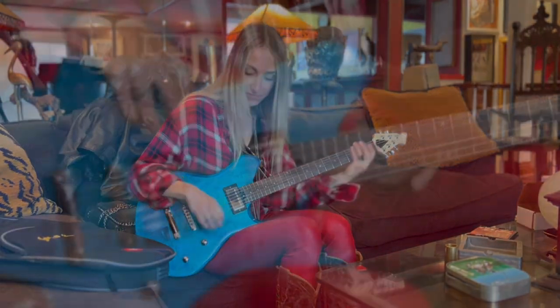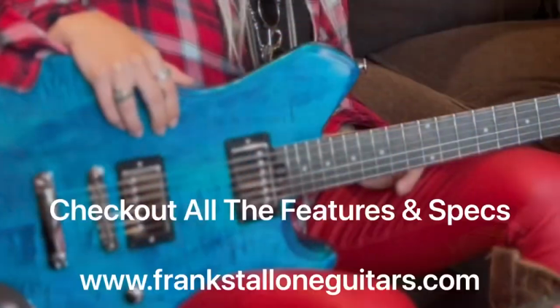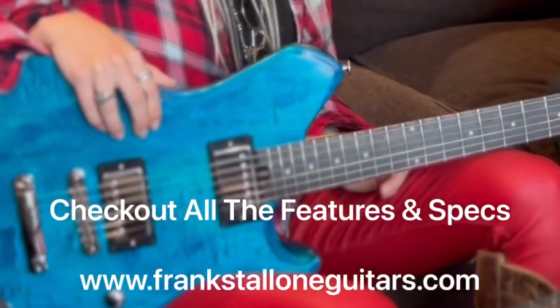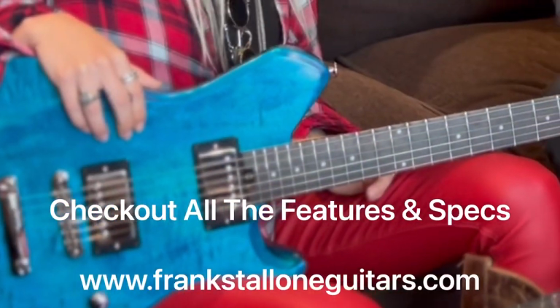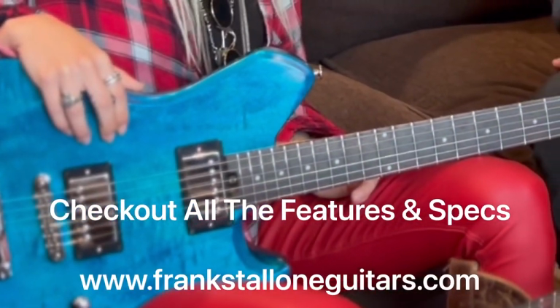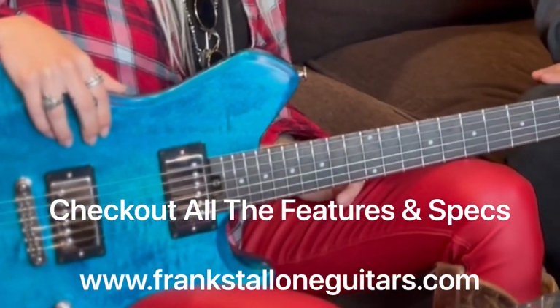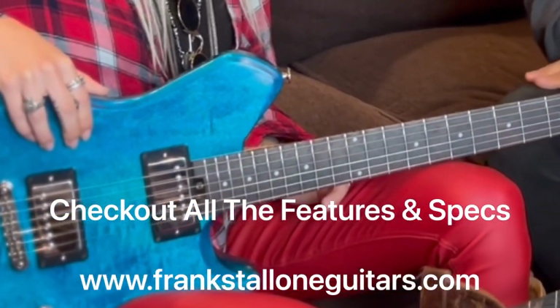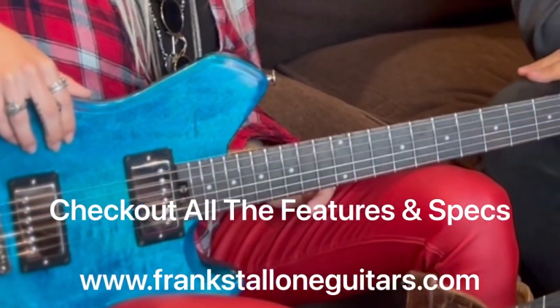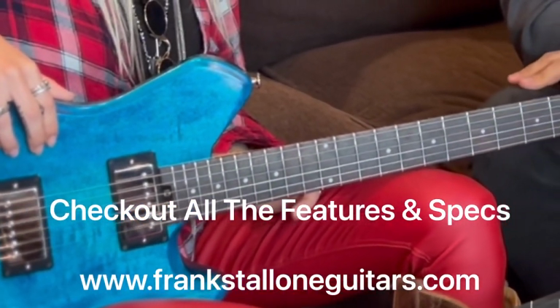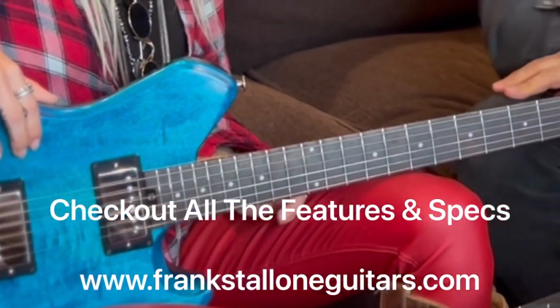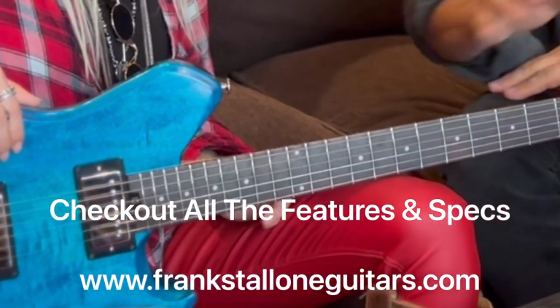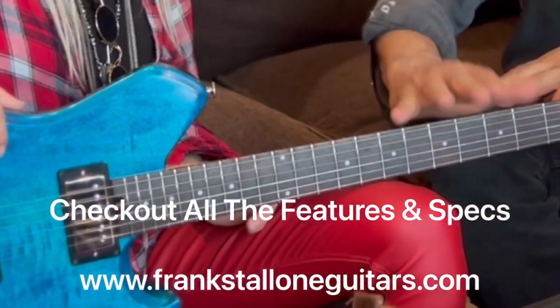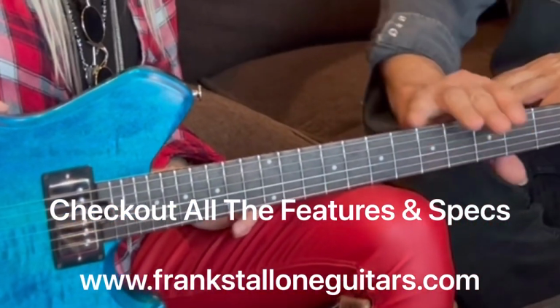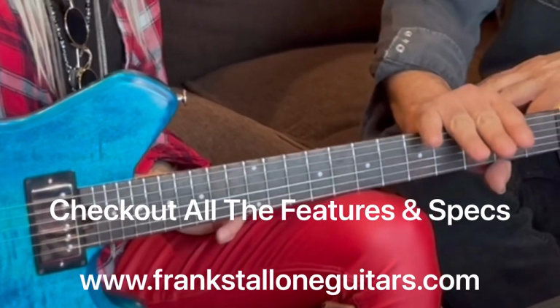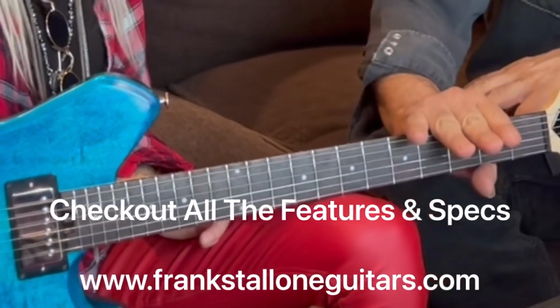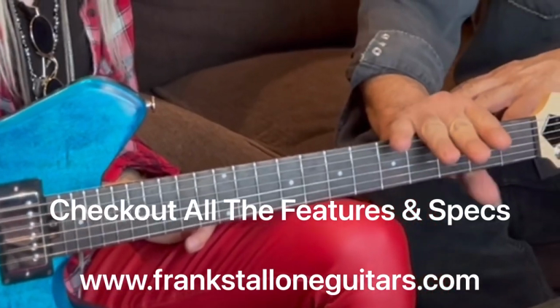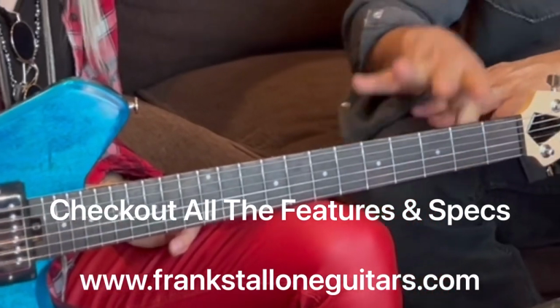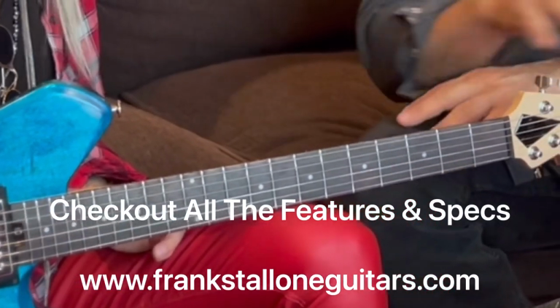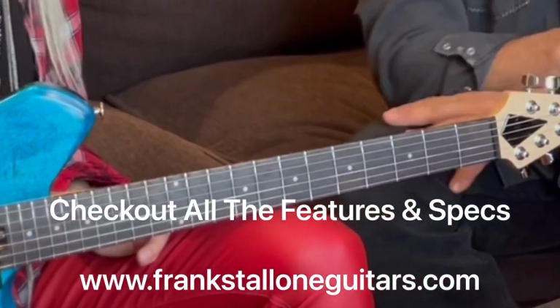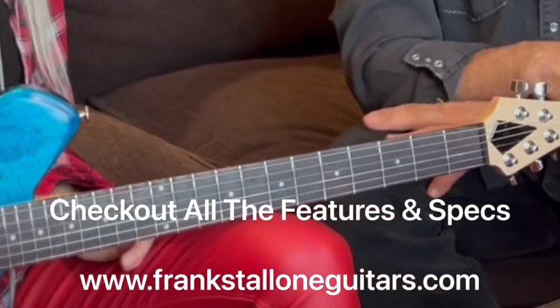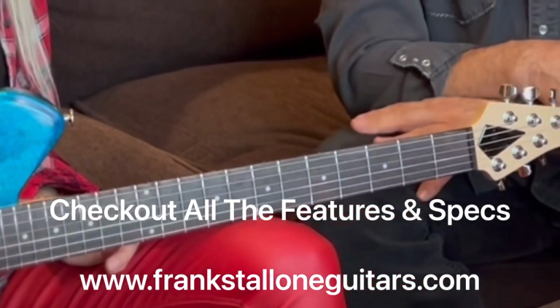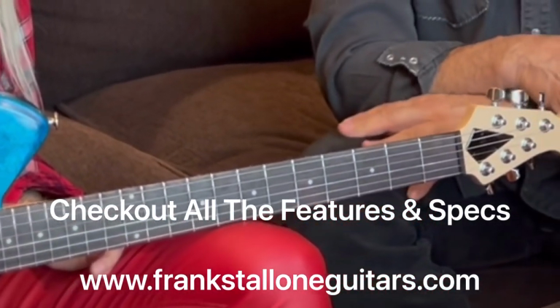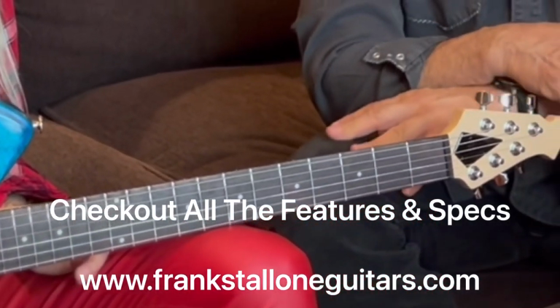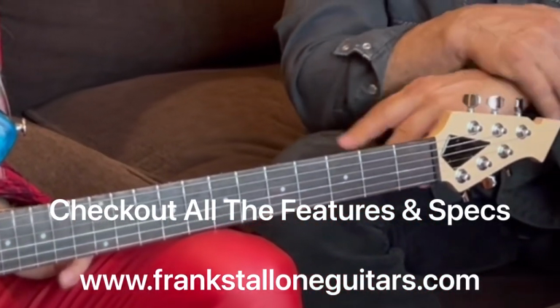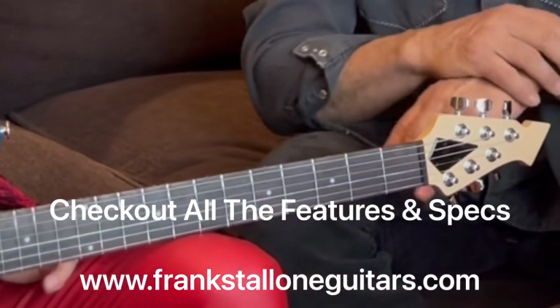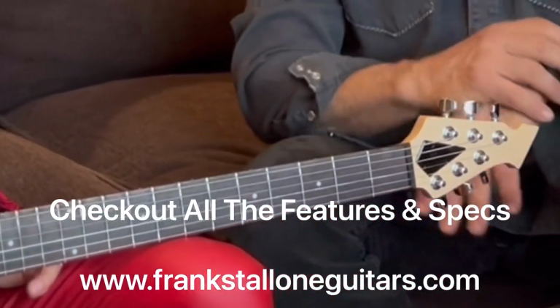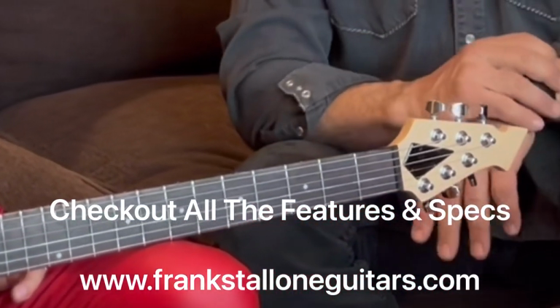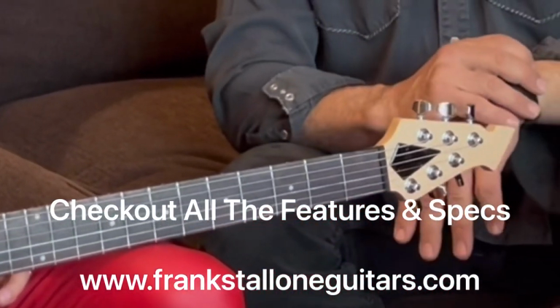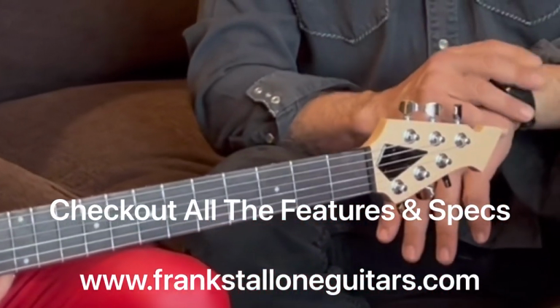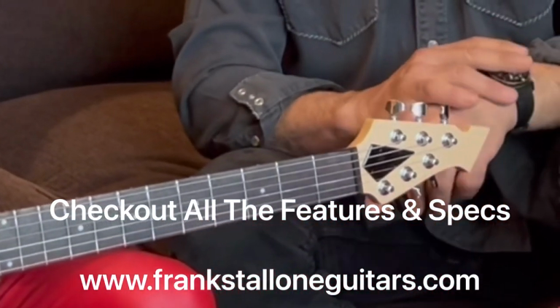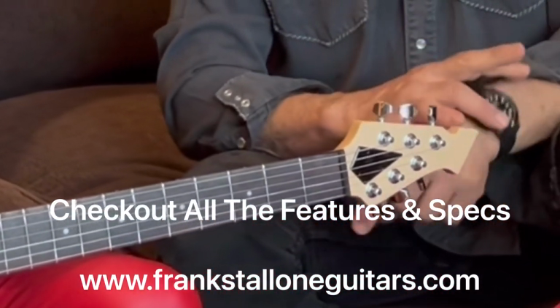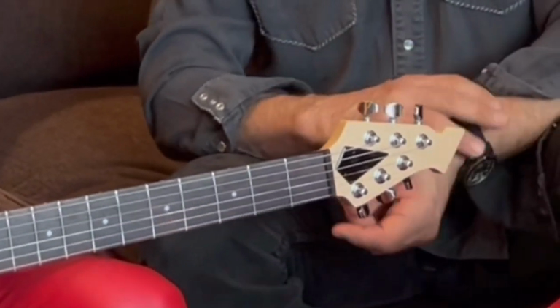Check out all the features and the specs on this guitar on our website, frankstalloneguitars.com.